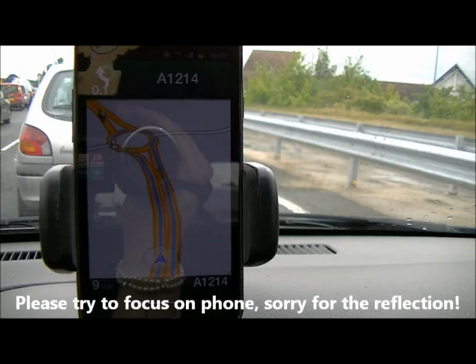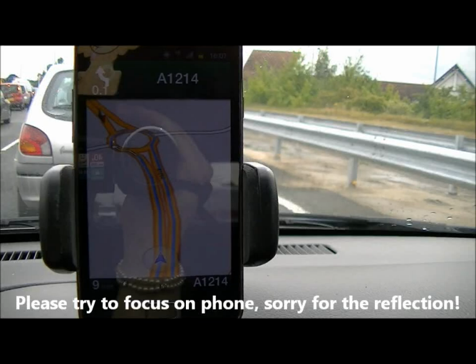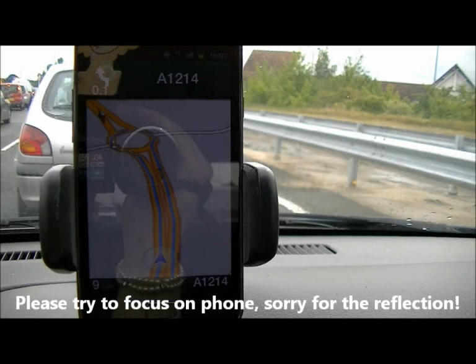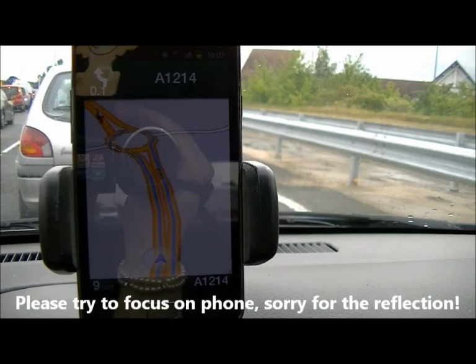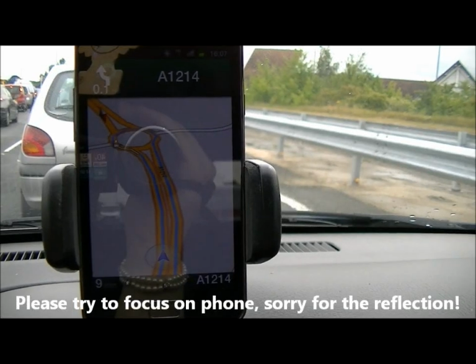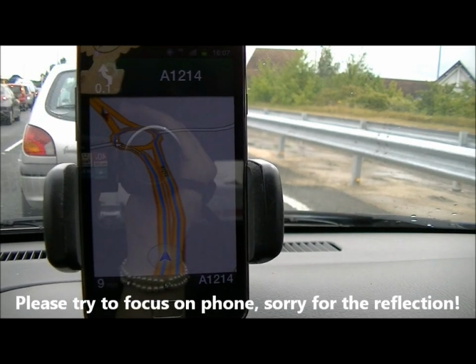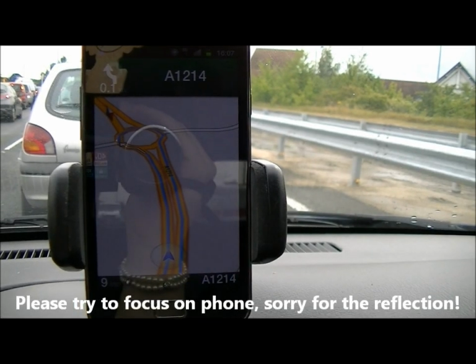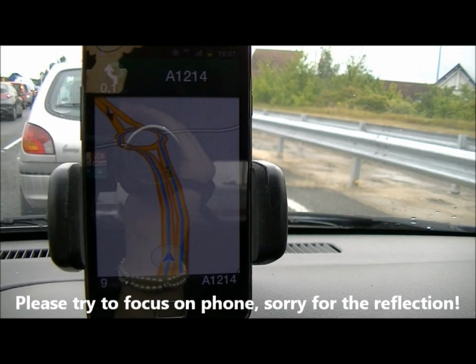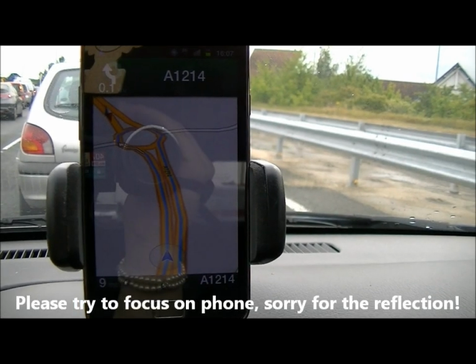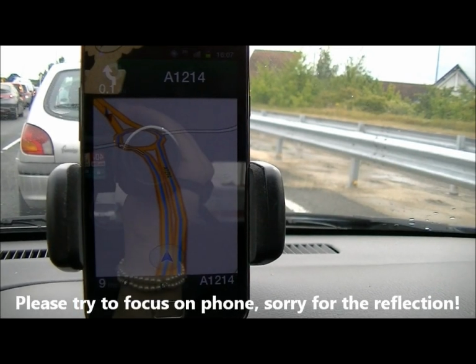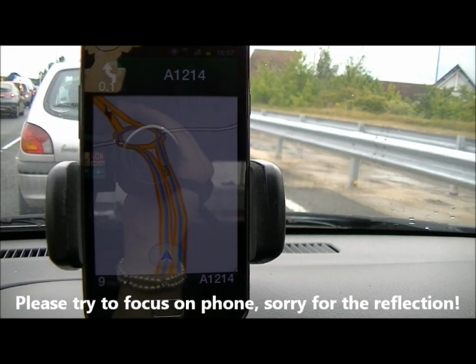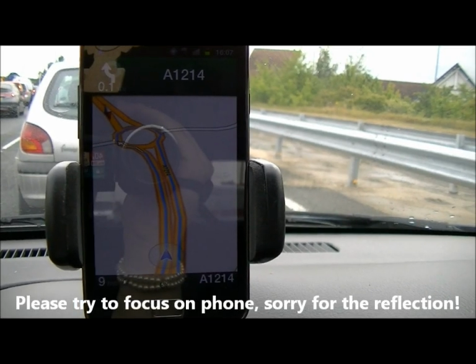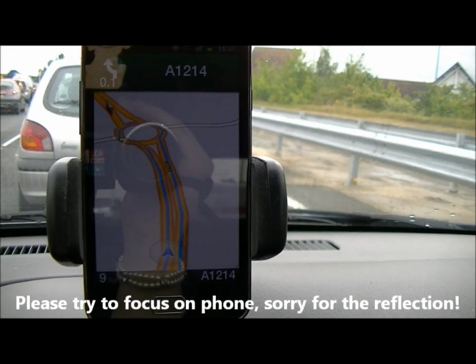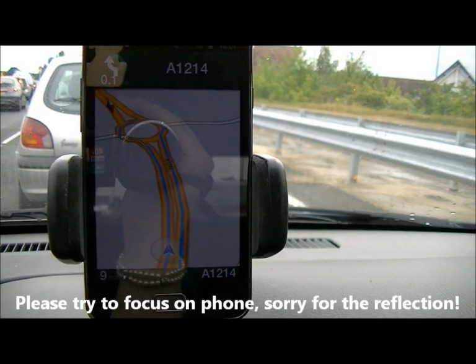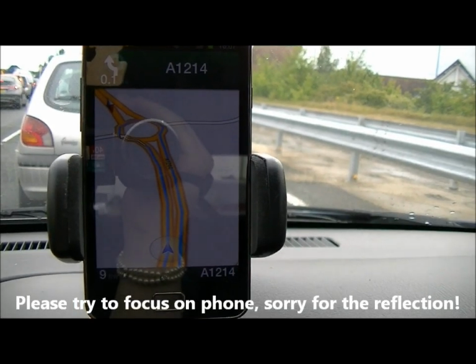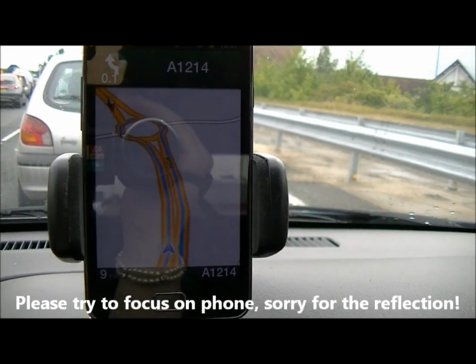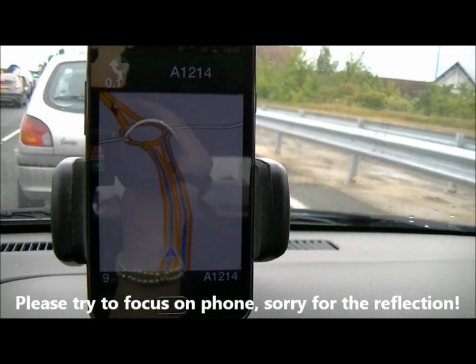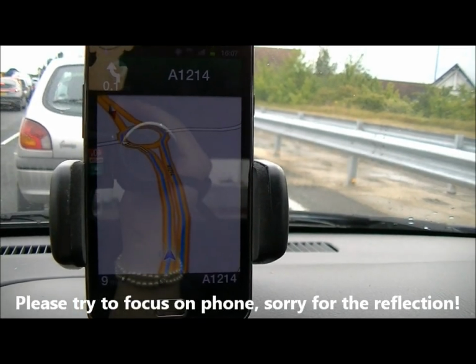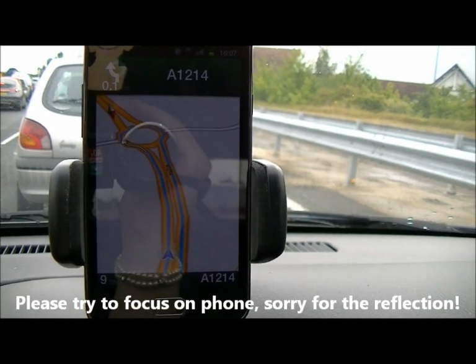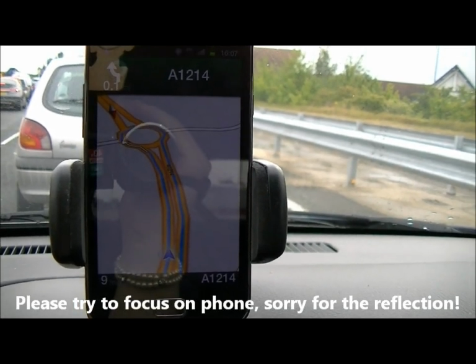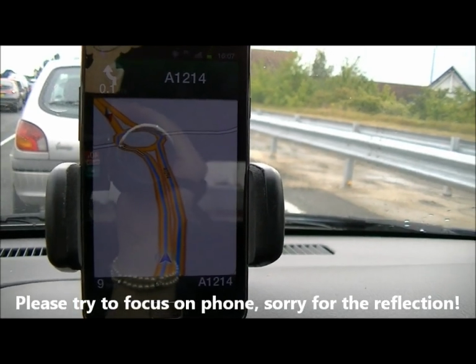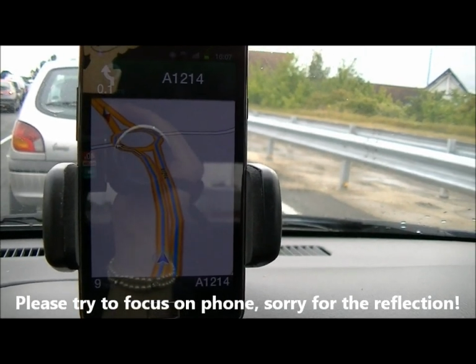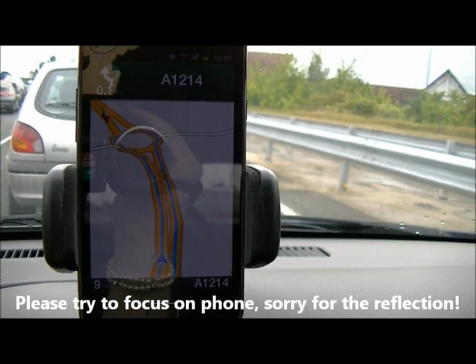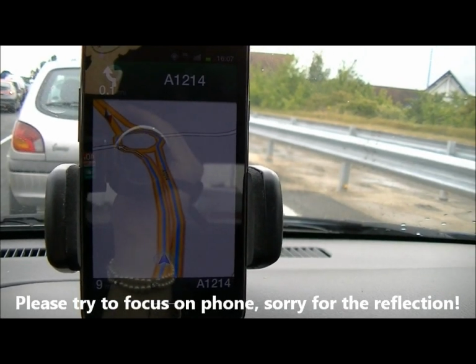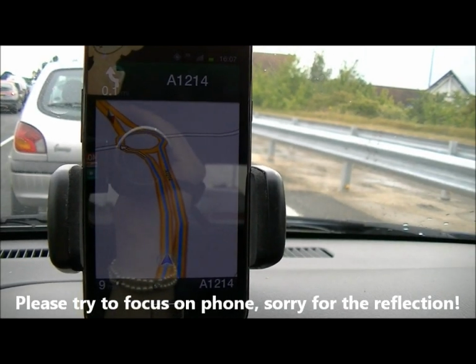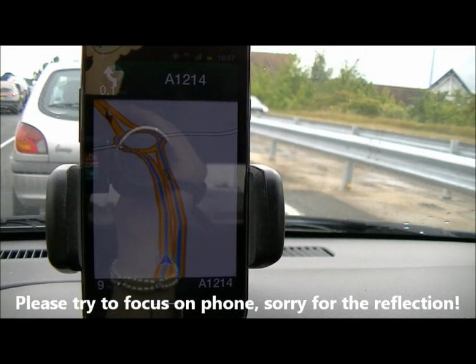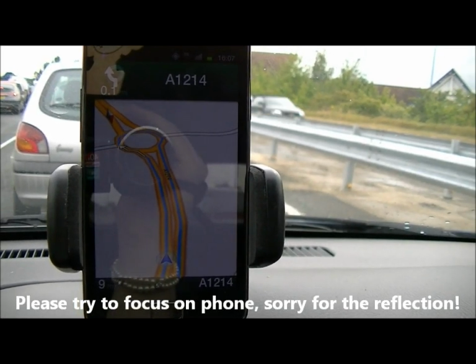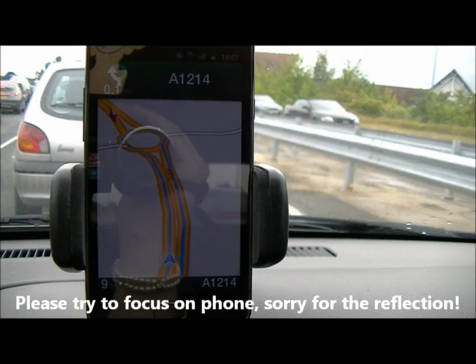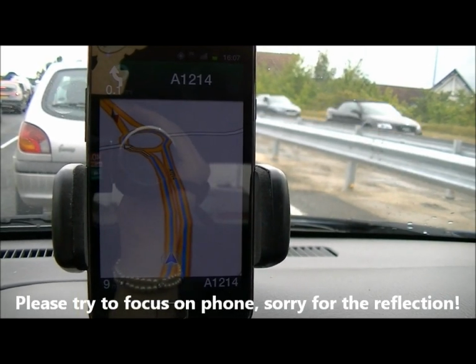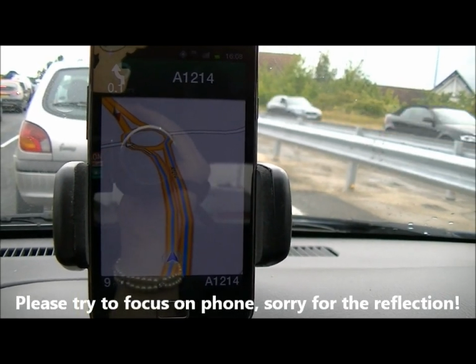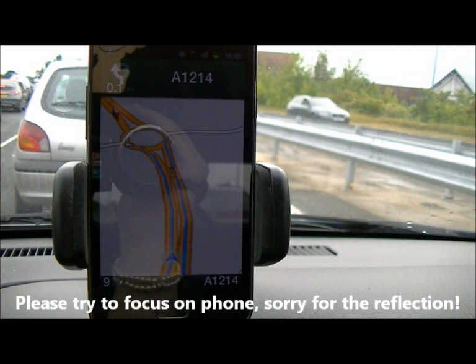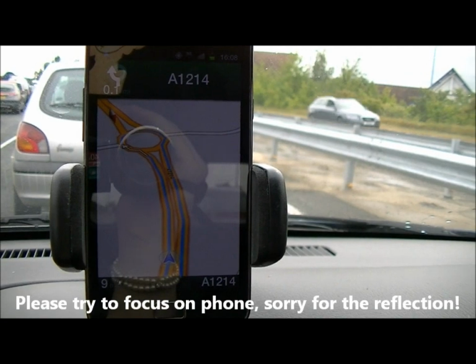Hi guys, this is Duncan from Dunksweb.com, and here we're showing Google Navigation on the Samsung Galaxy S2.